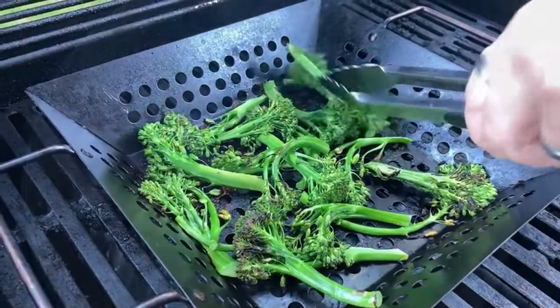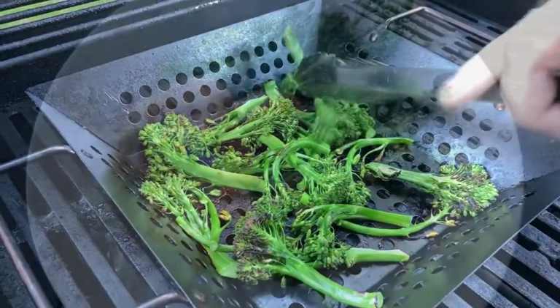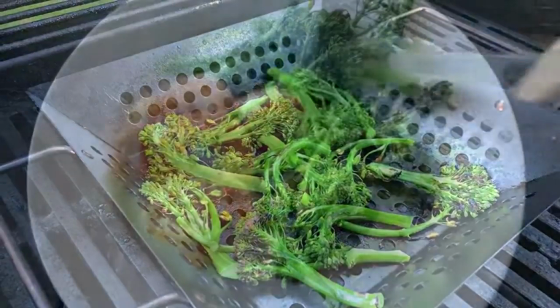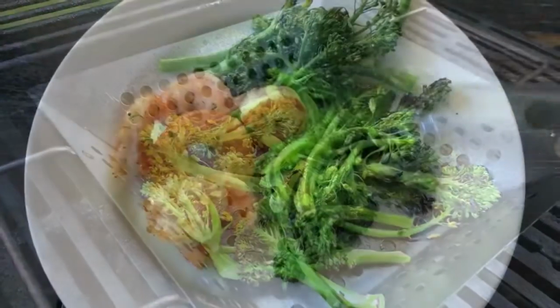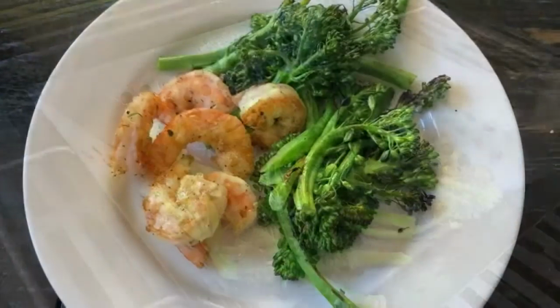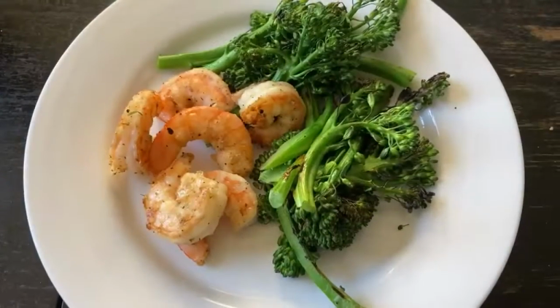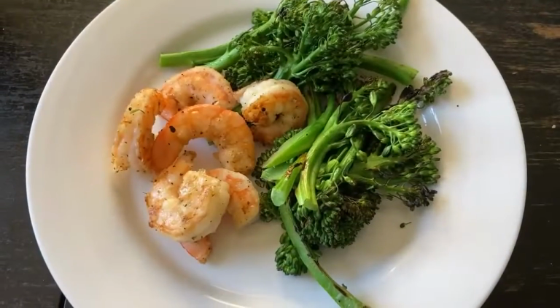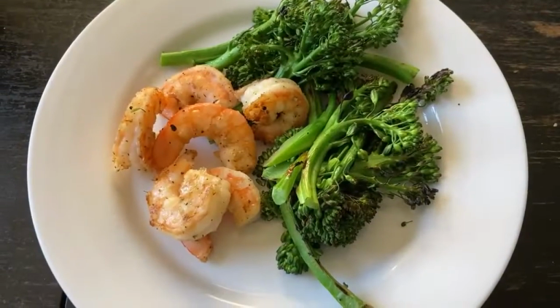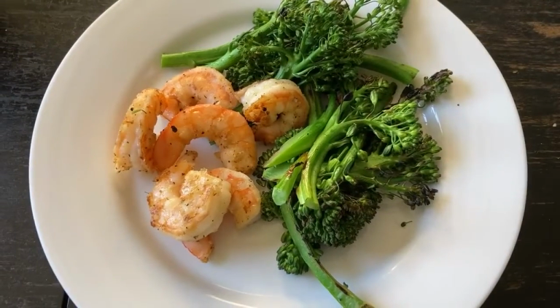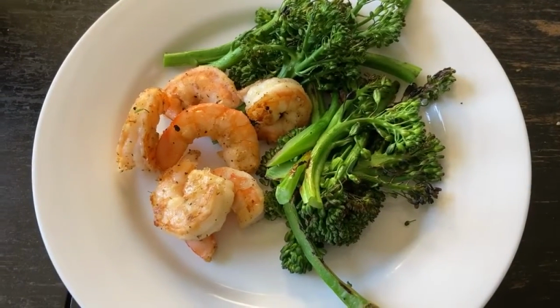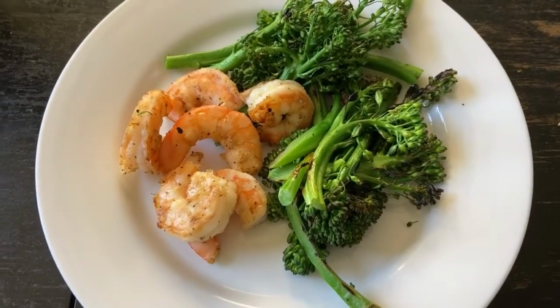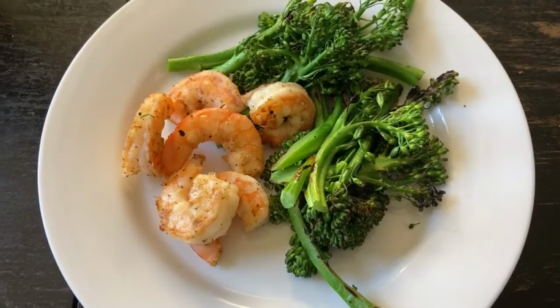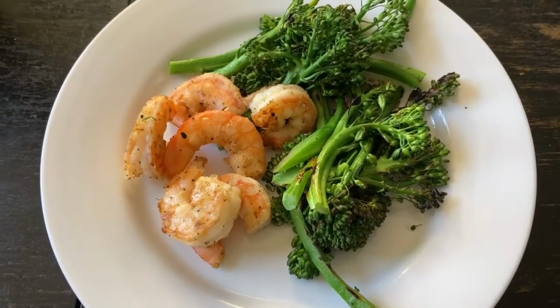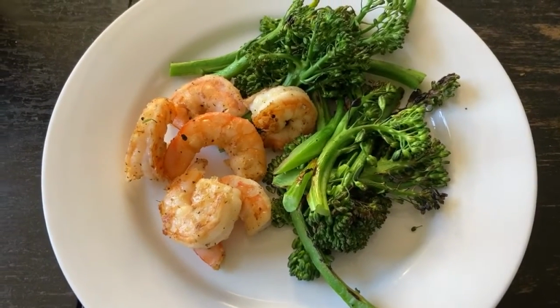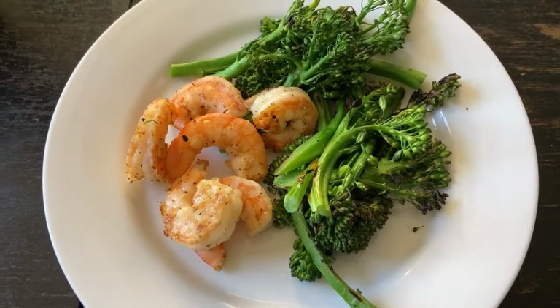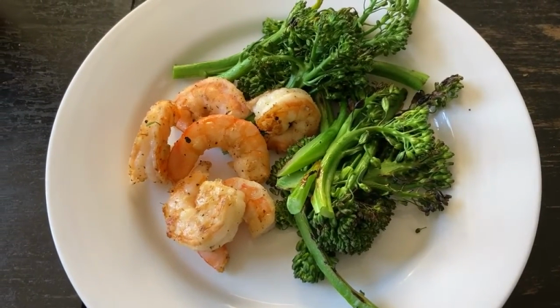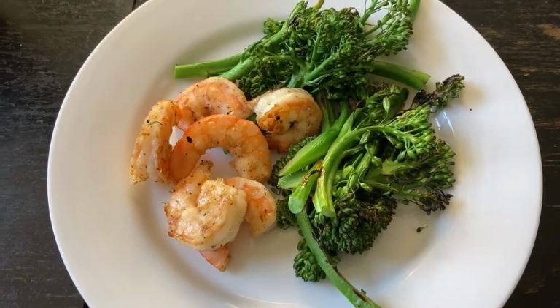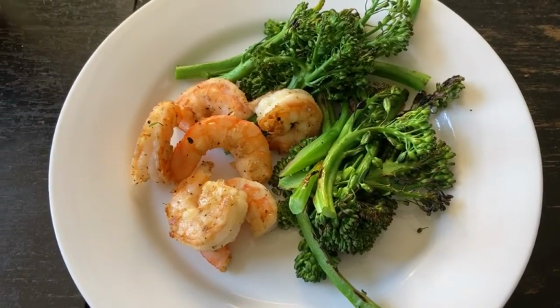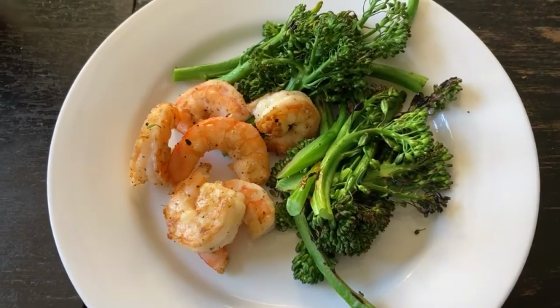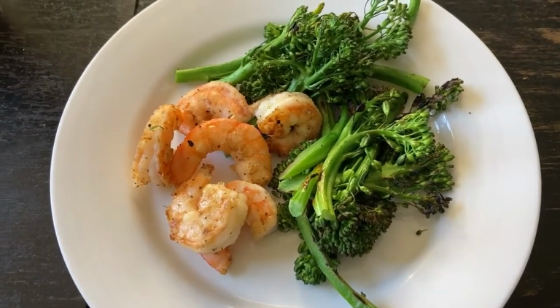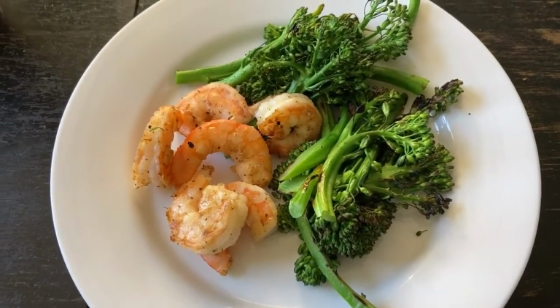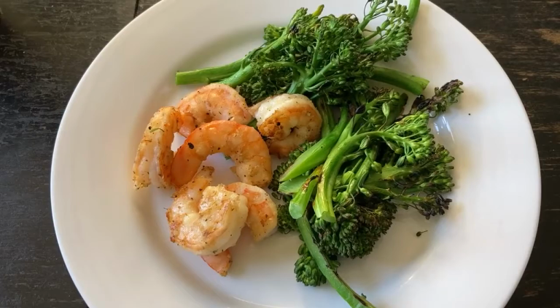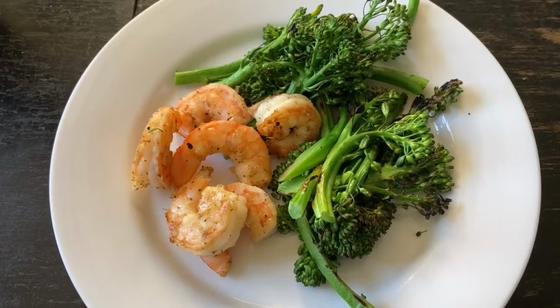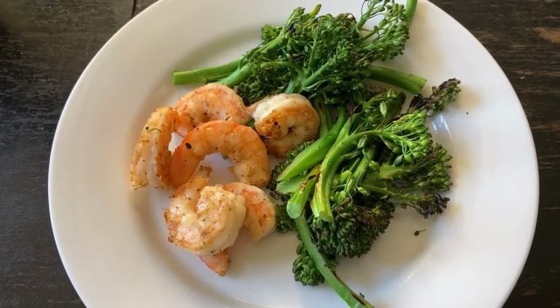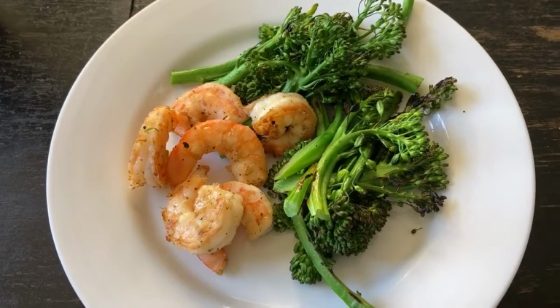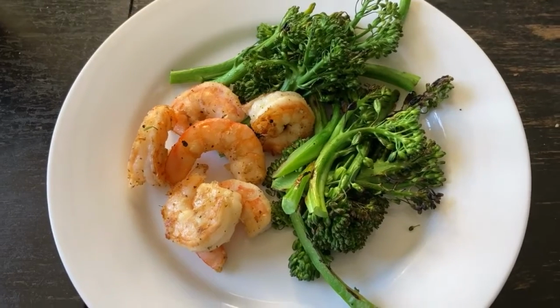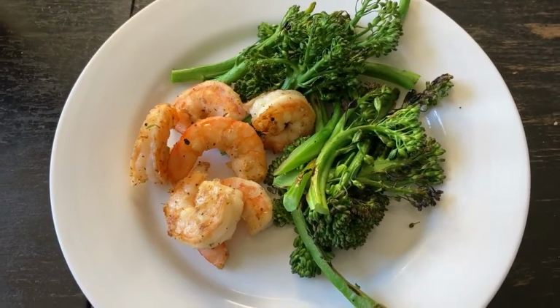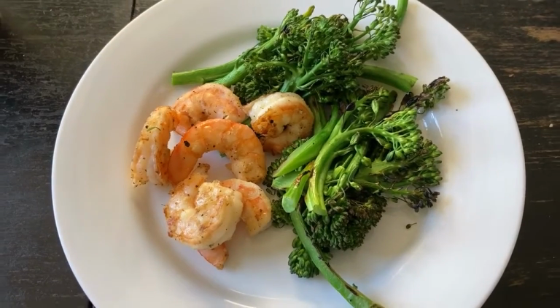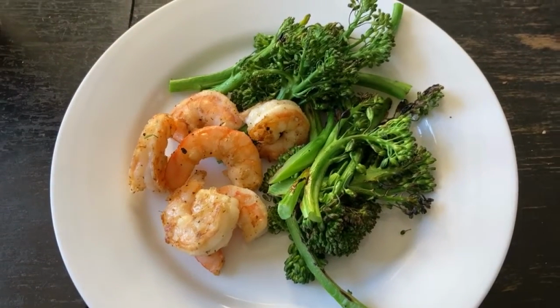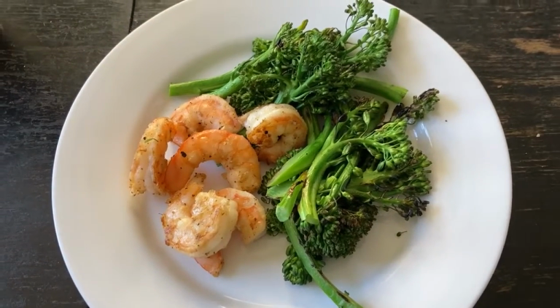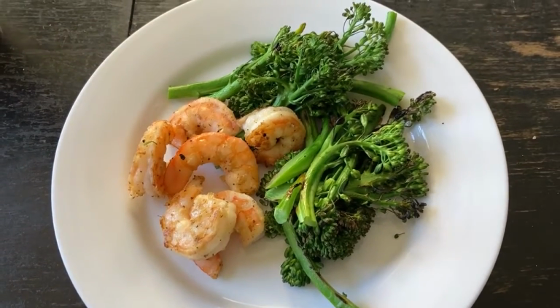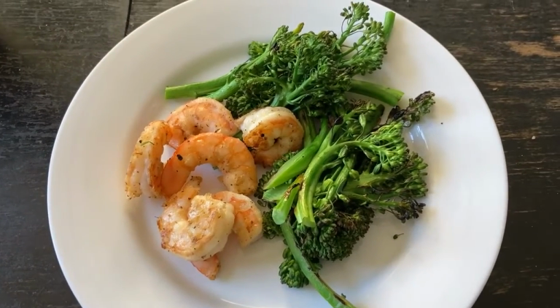This is dinner — and we also had some empanadas while we were grilling.